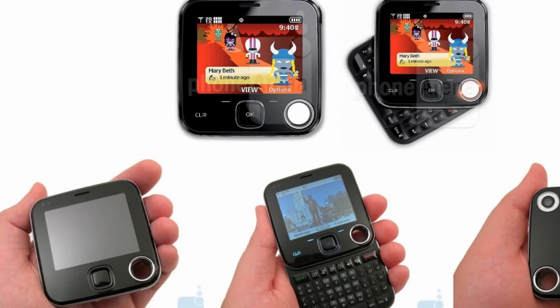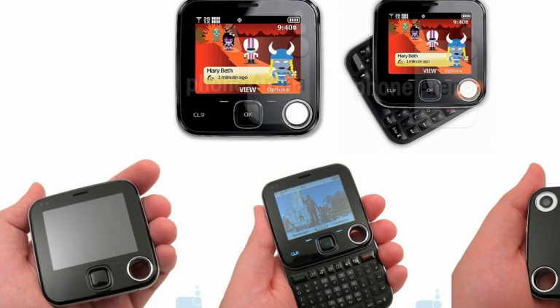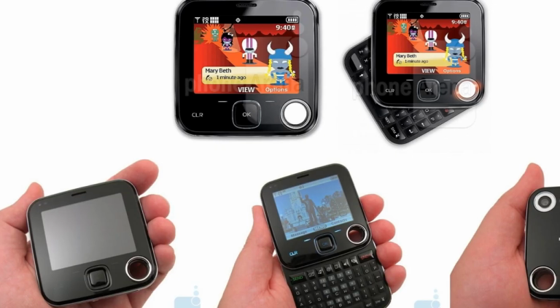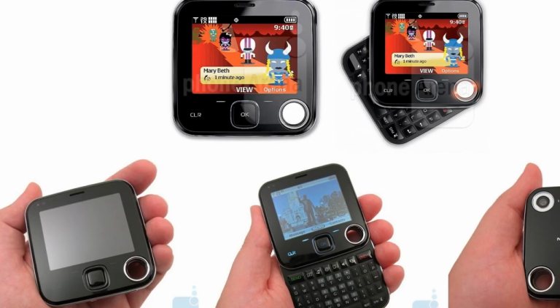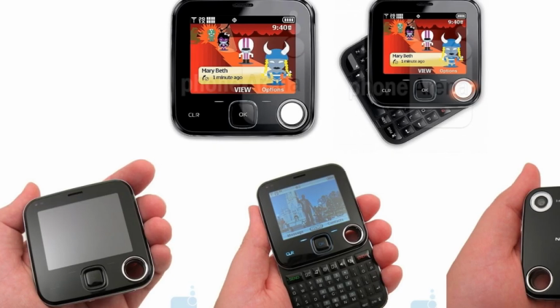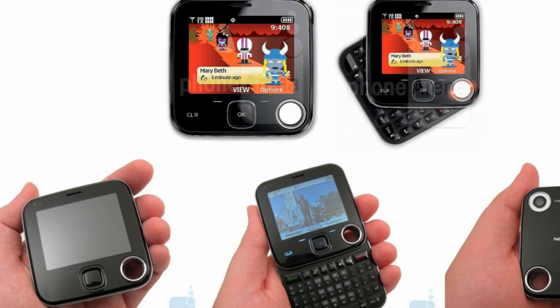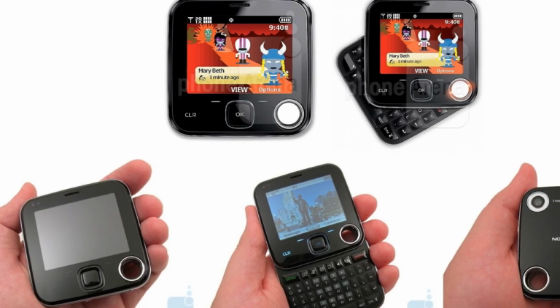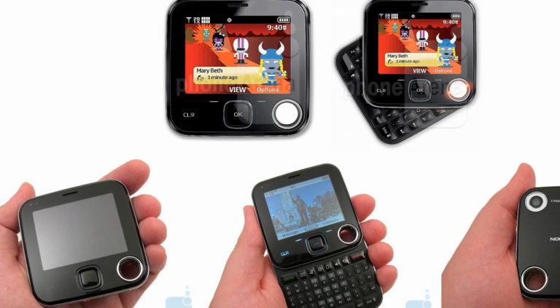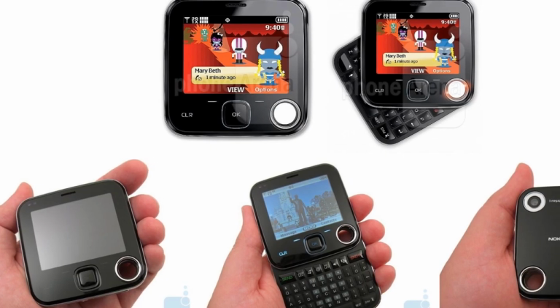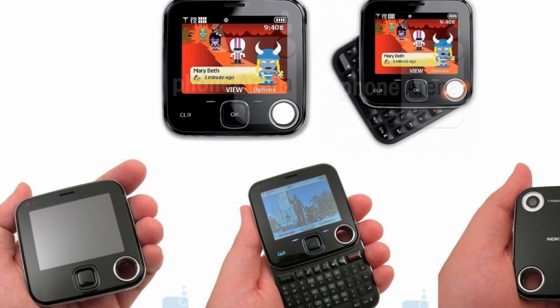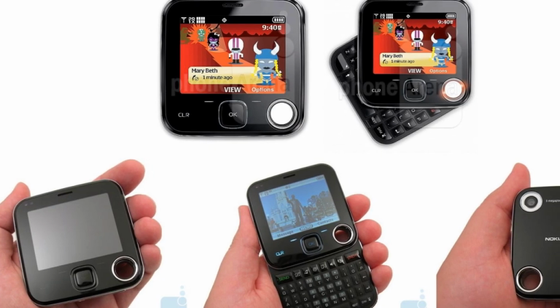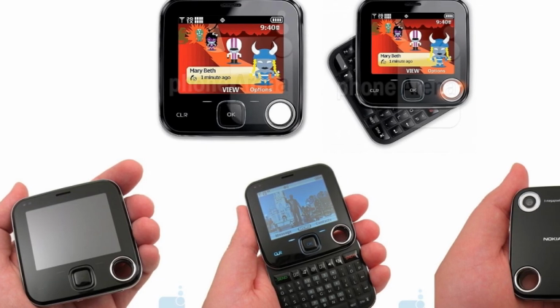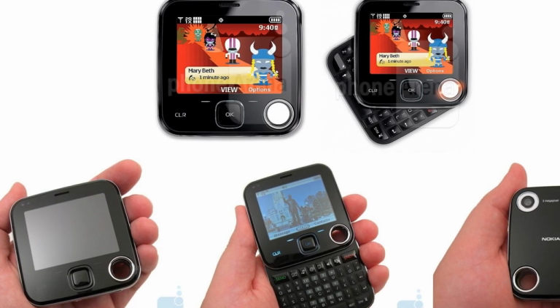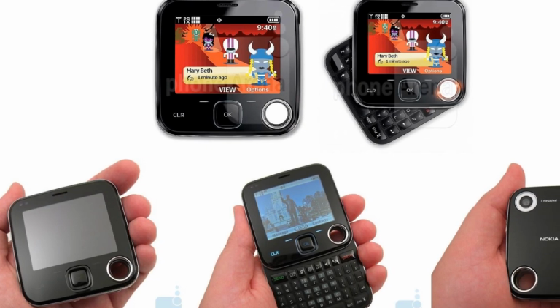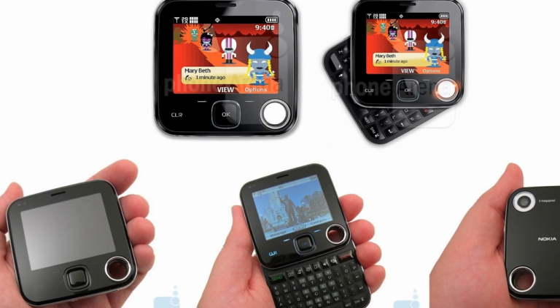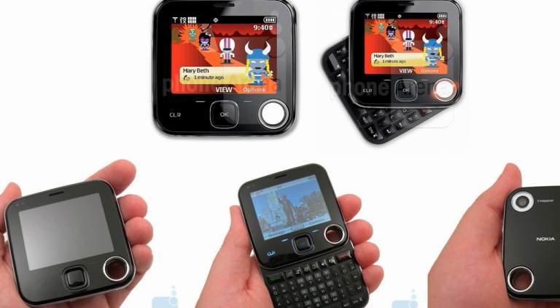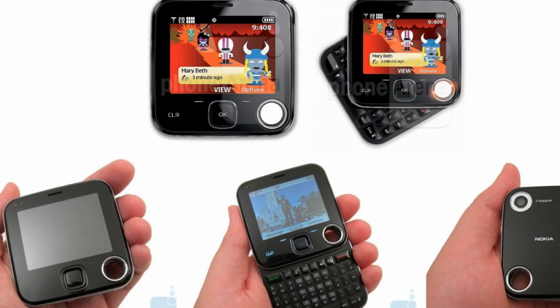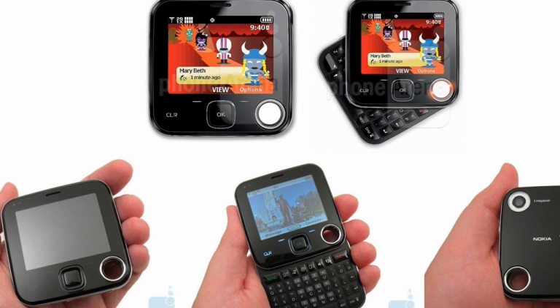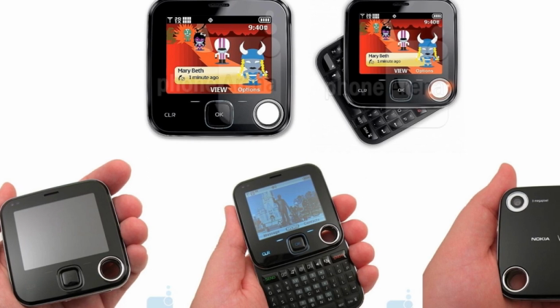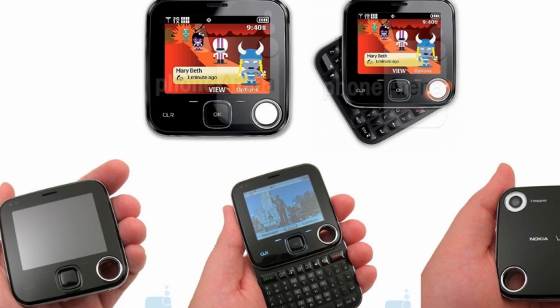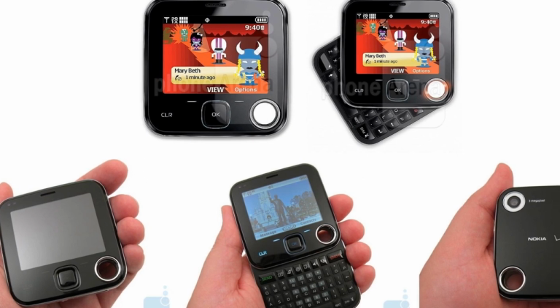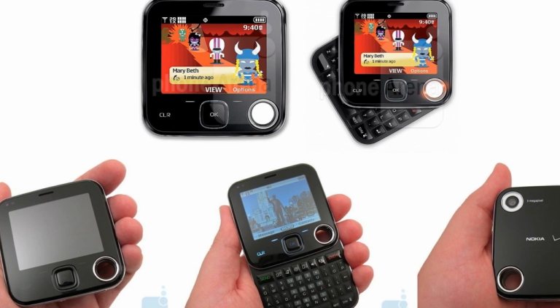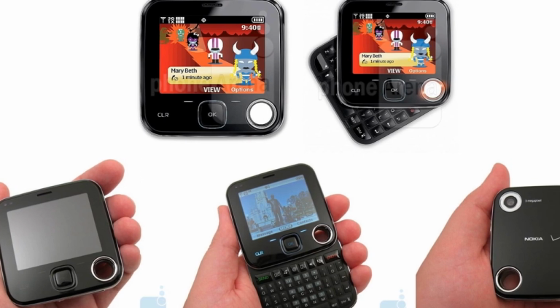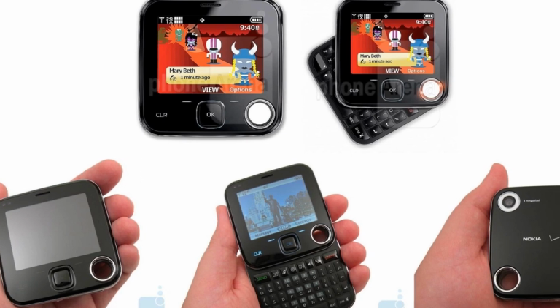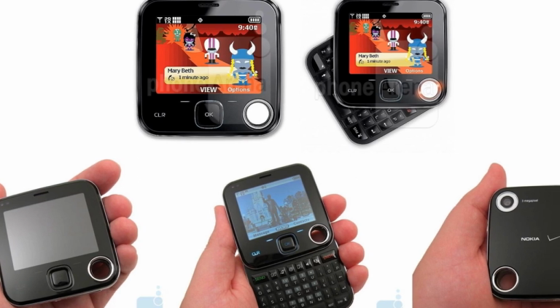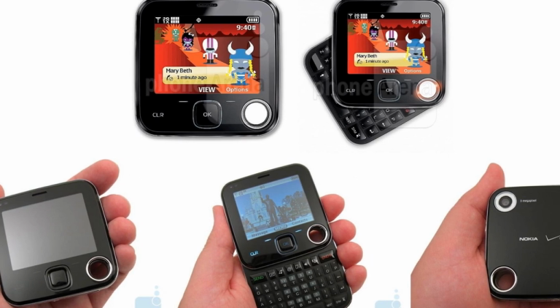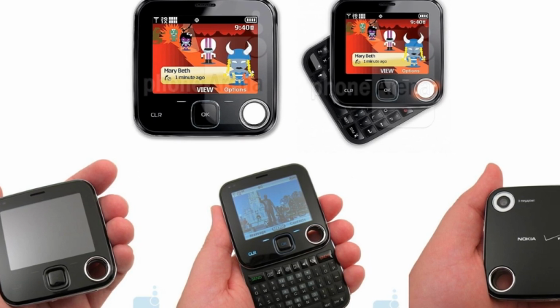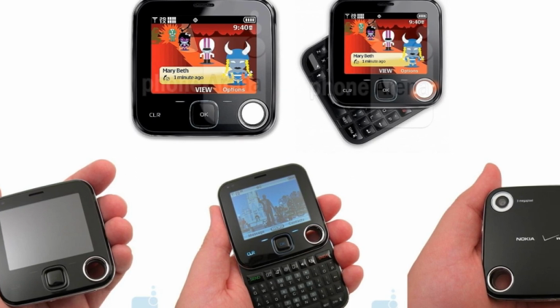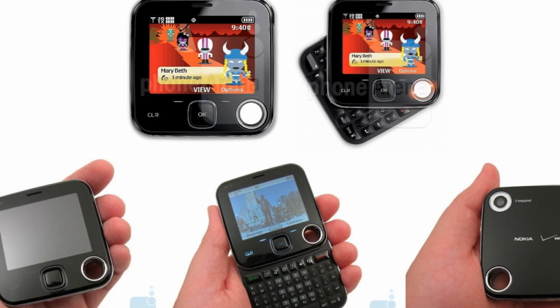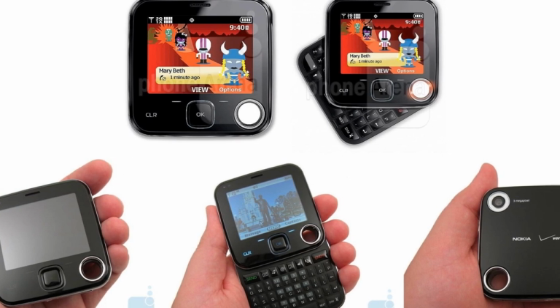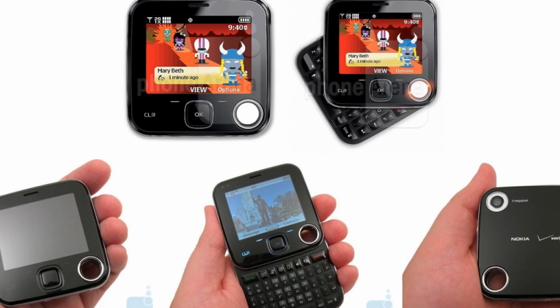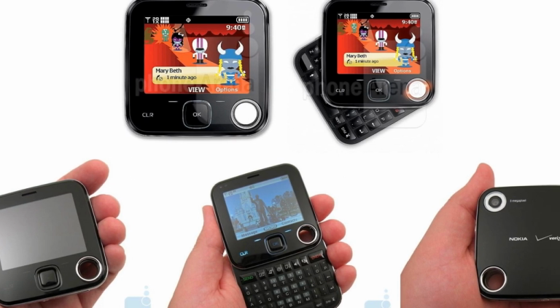We've compiled a list of the oddest Android phone oddities ever manufactured, regardless of their origin or market success.